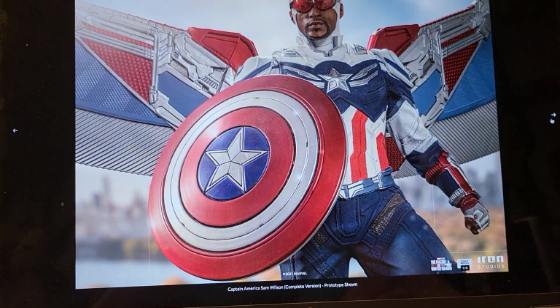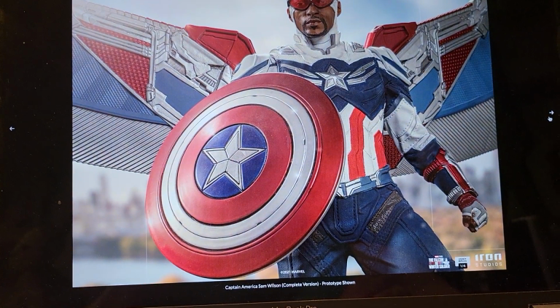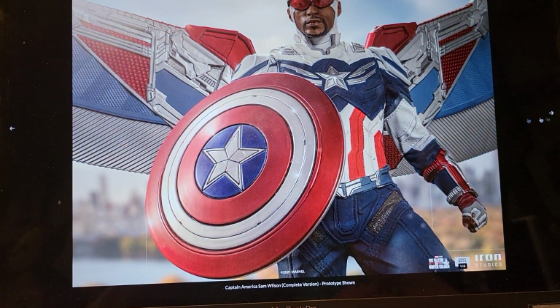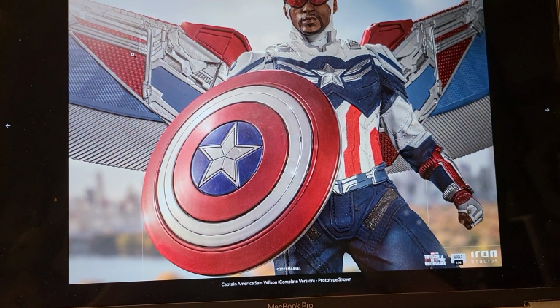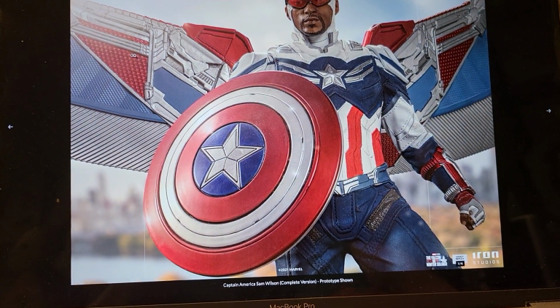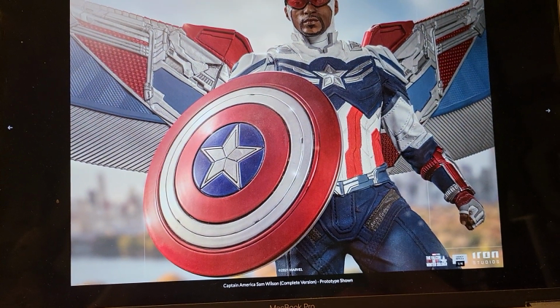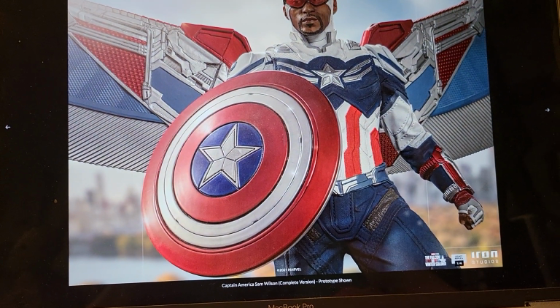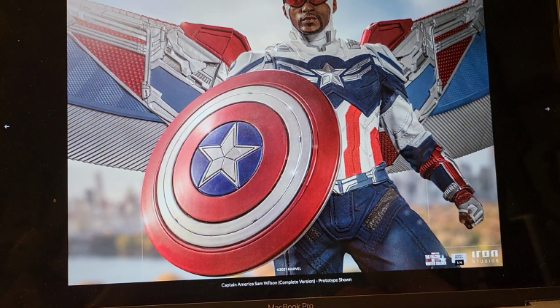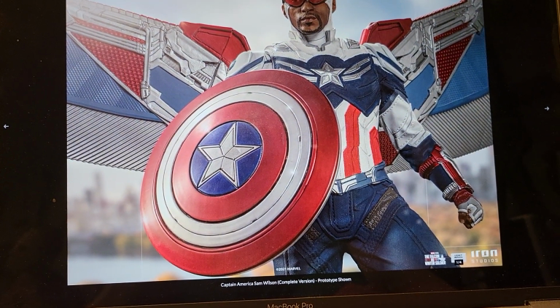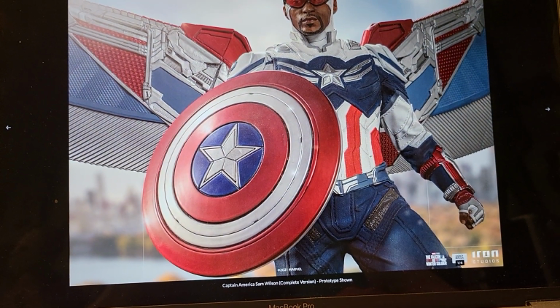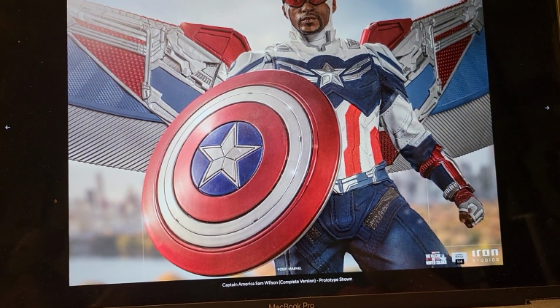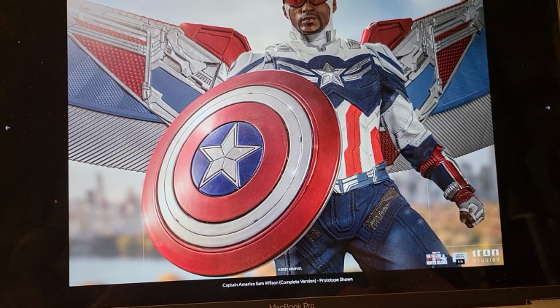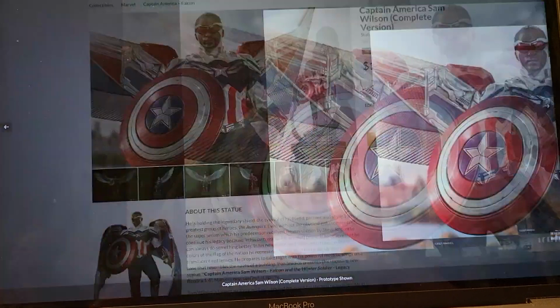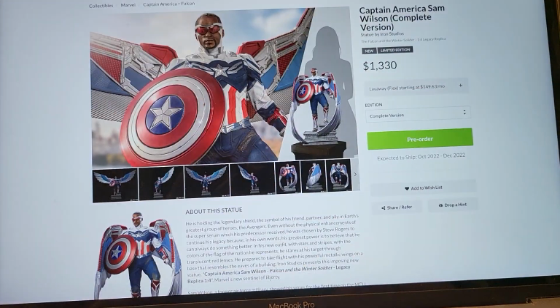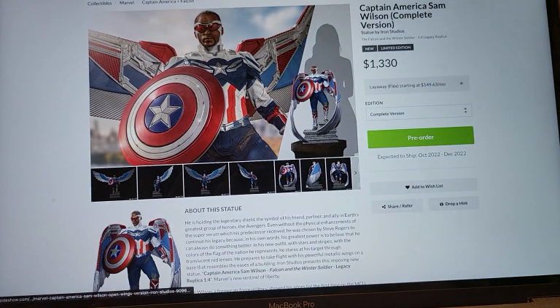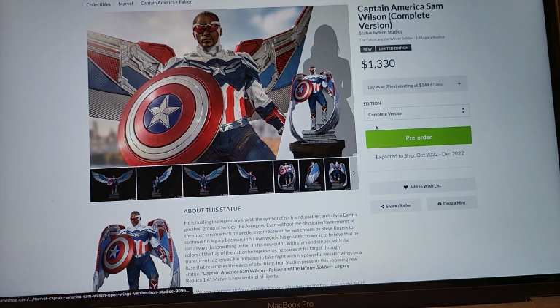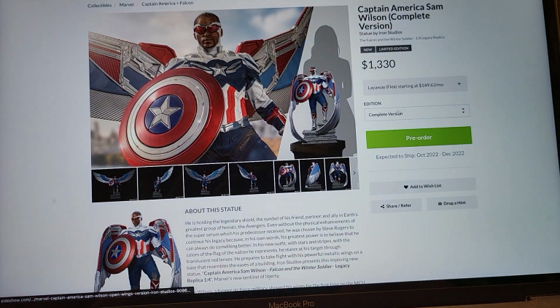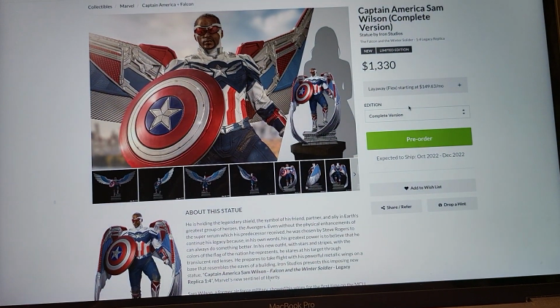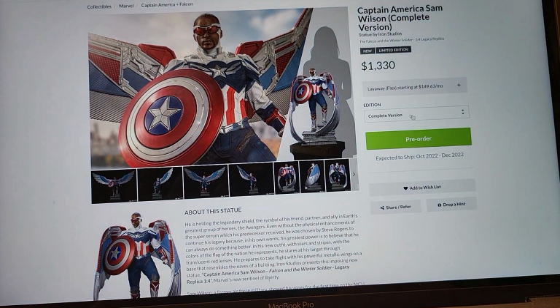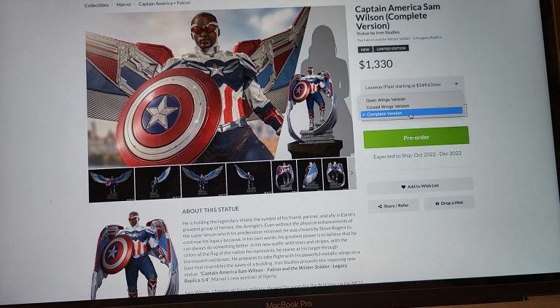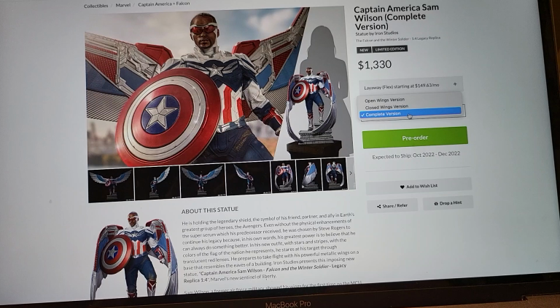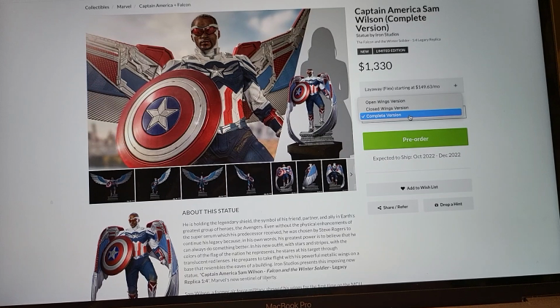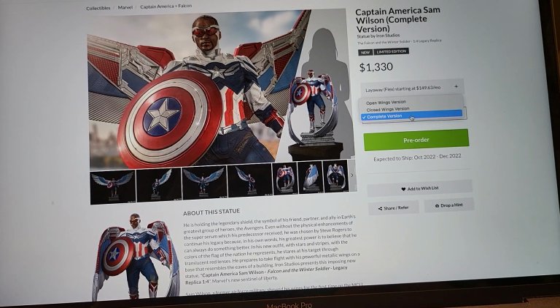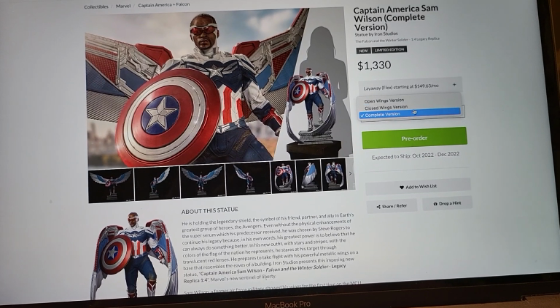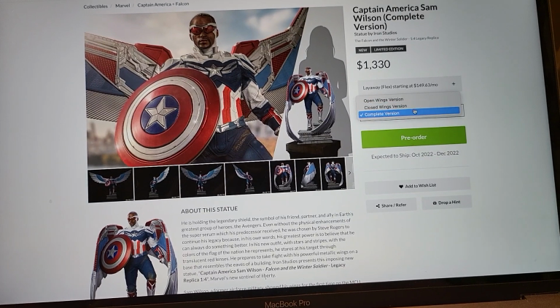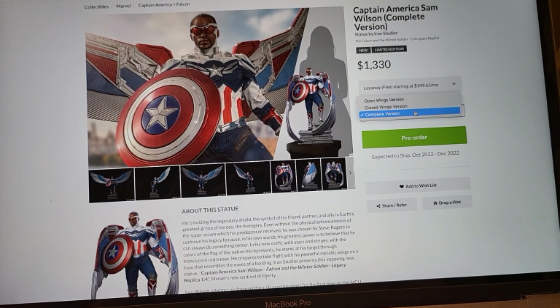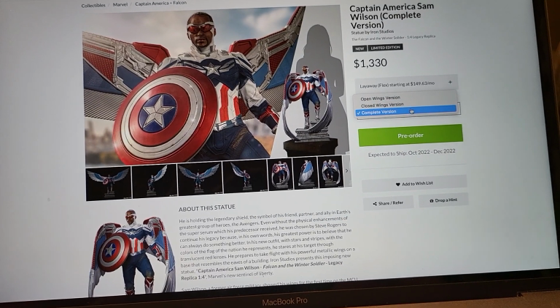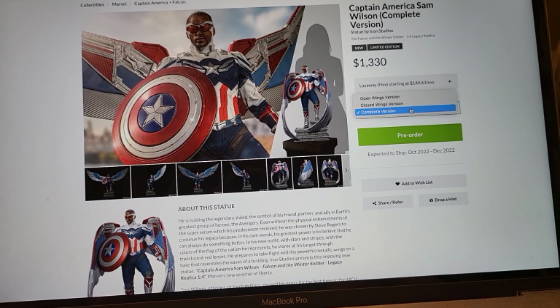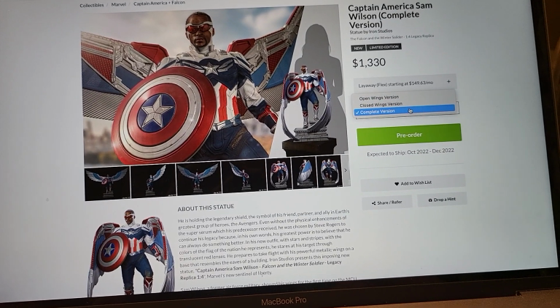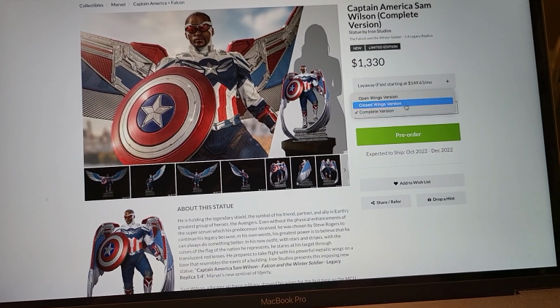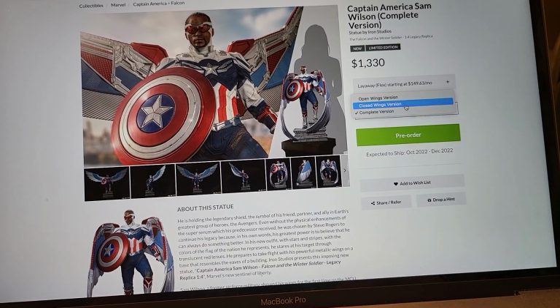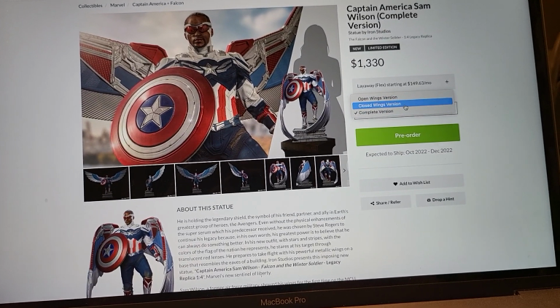Overall, I think they did an absolutely outstanding job. So it's $1,330 for the complete, which includes both wings.